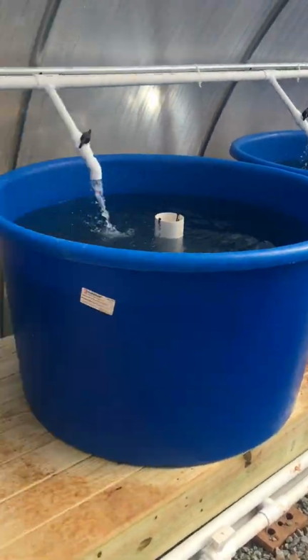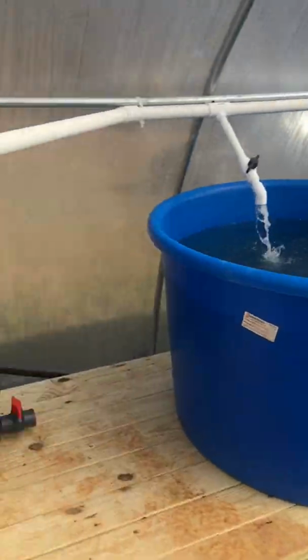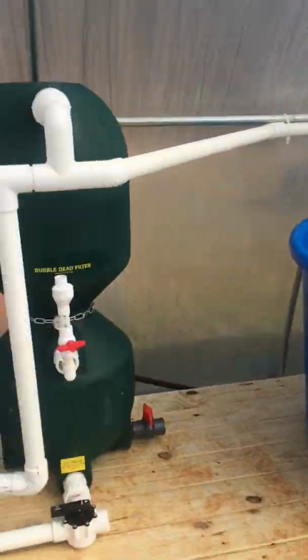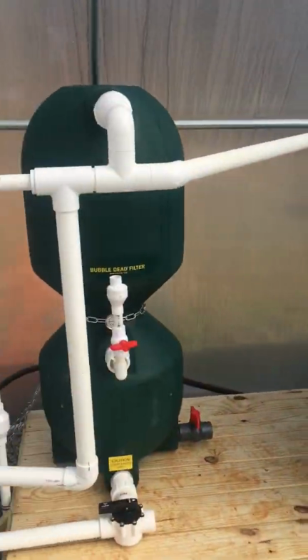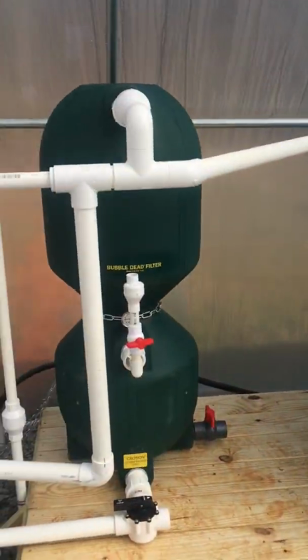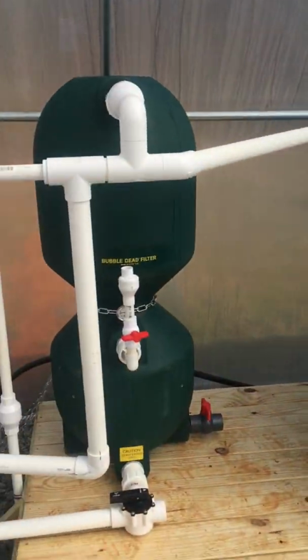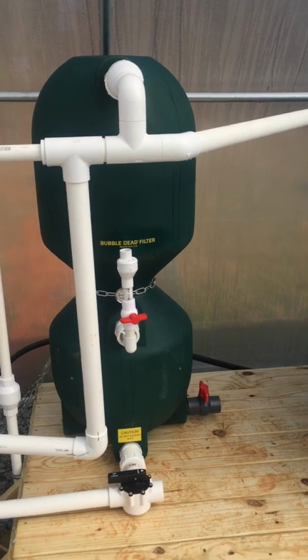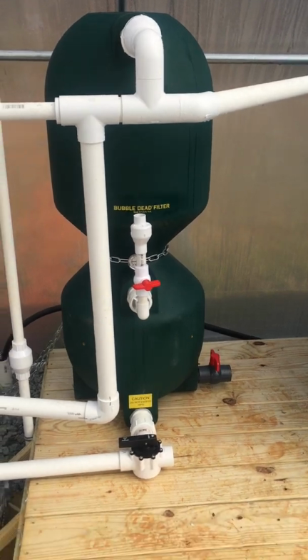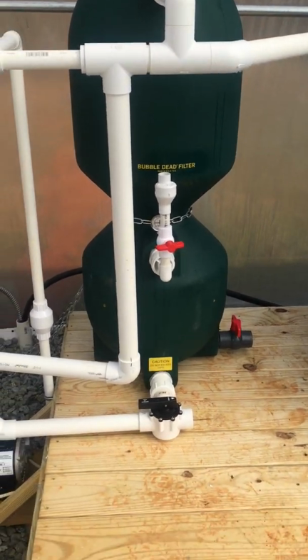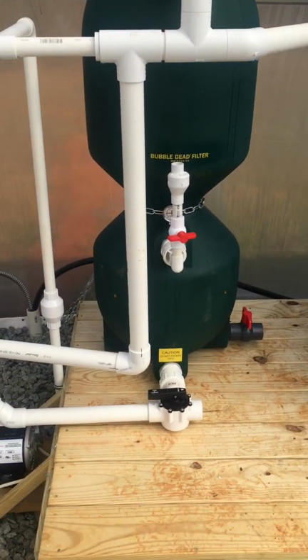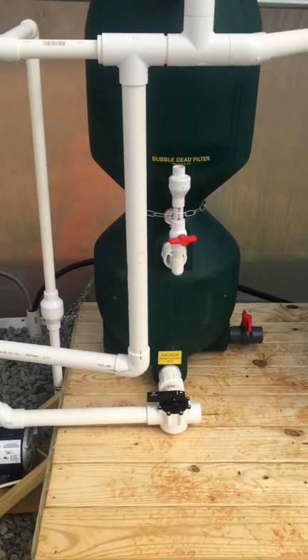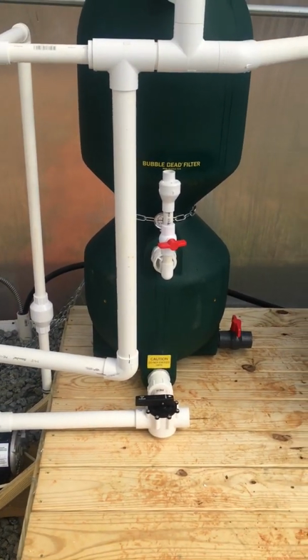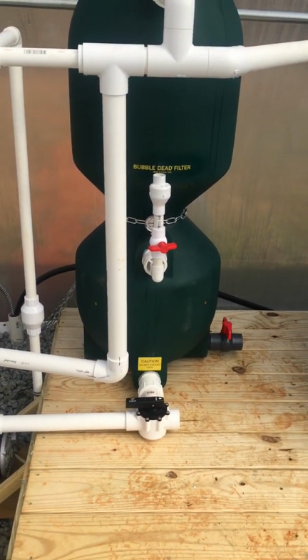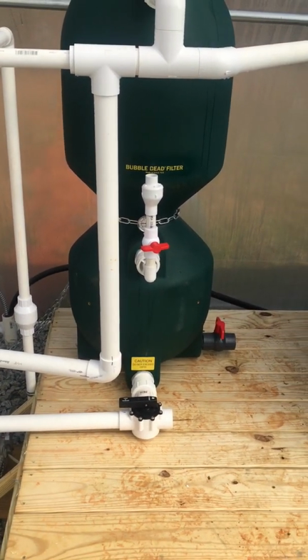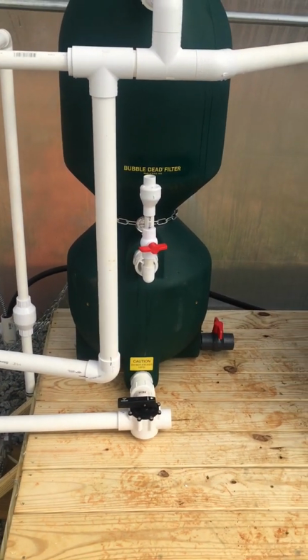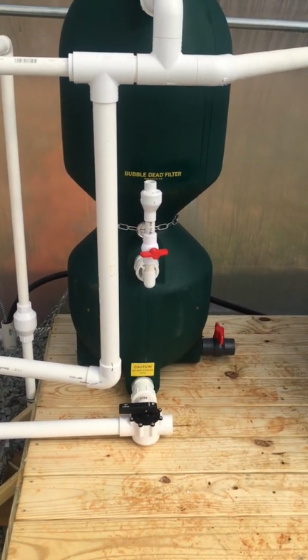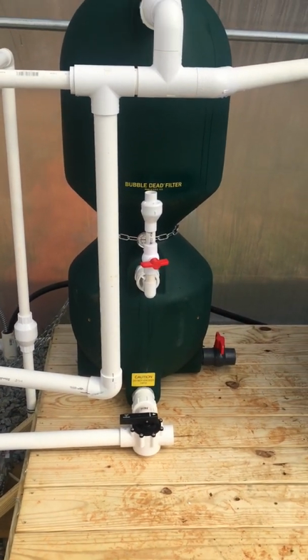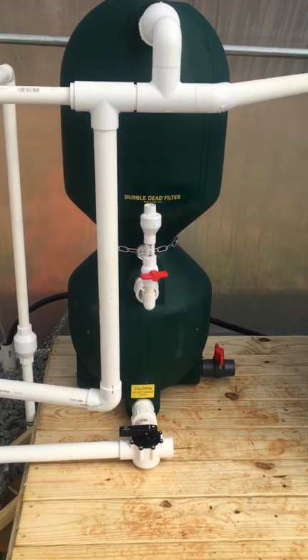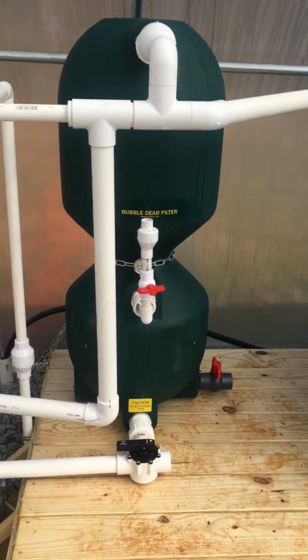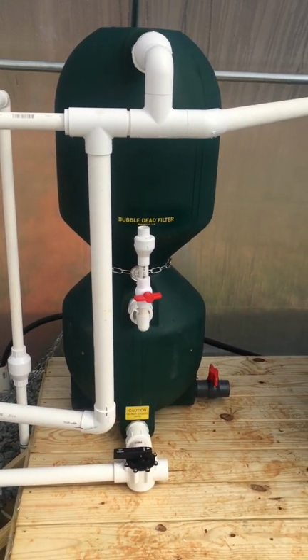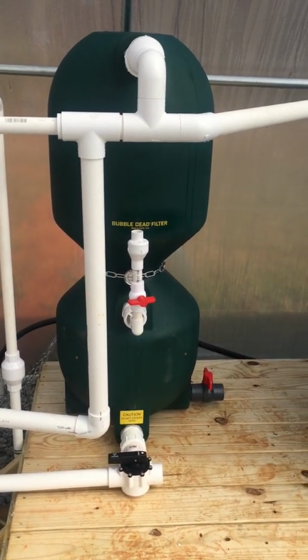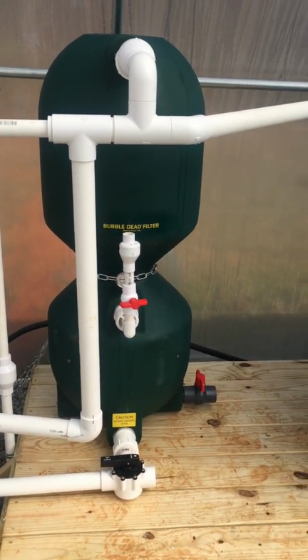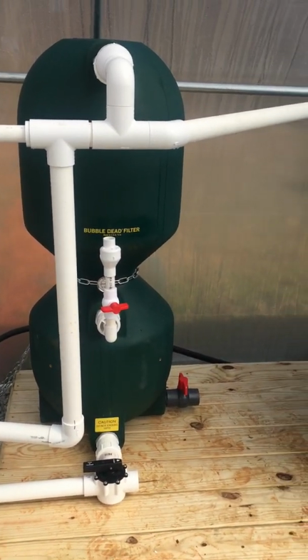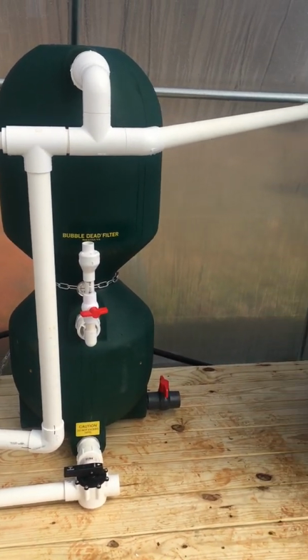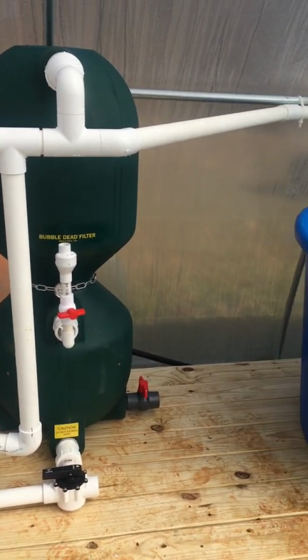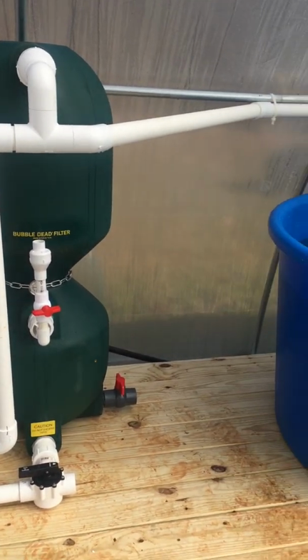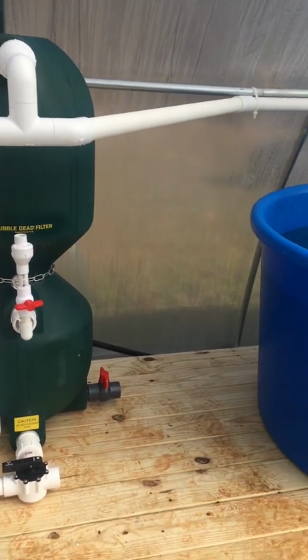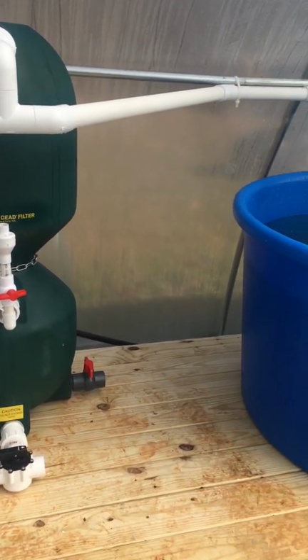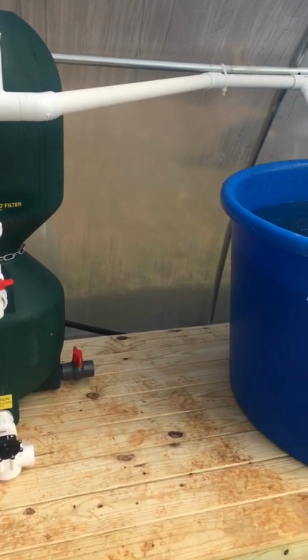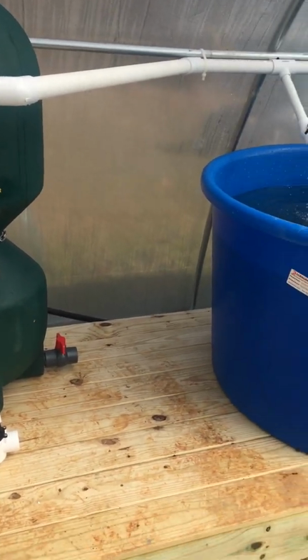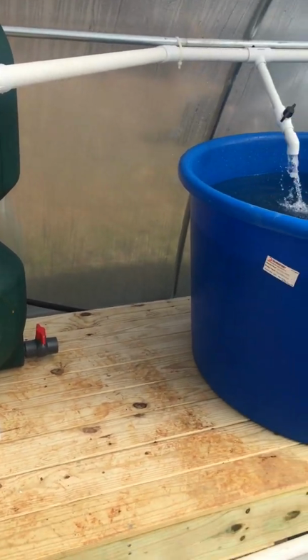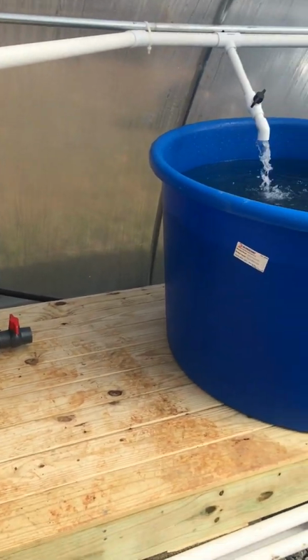This bubble bead filter is the XS6000, so it's a bit oversized for this operation.